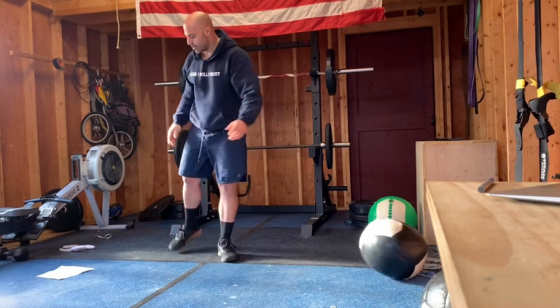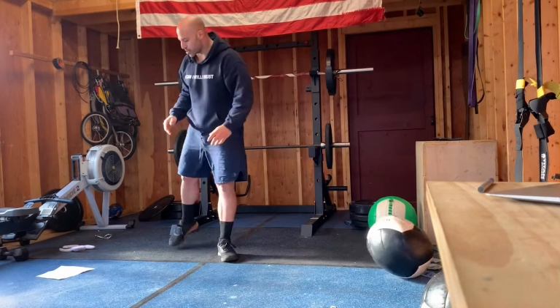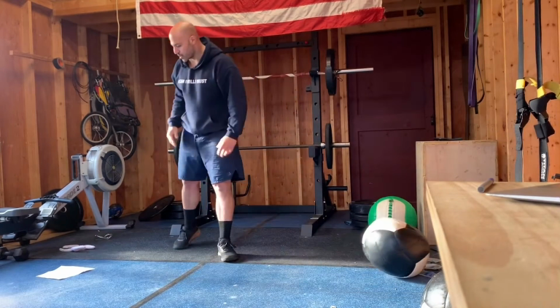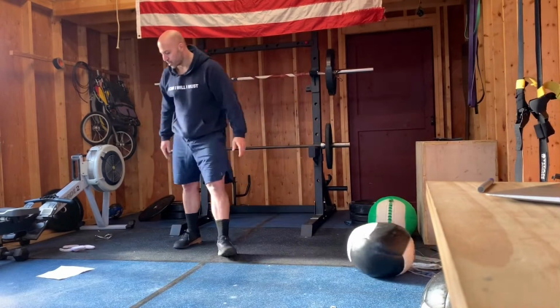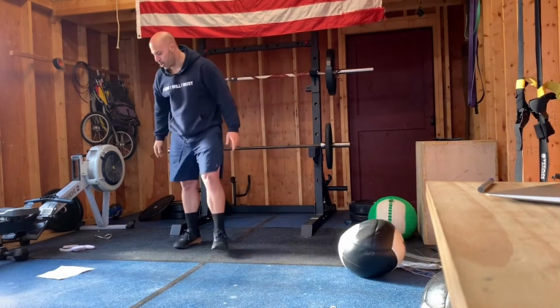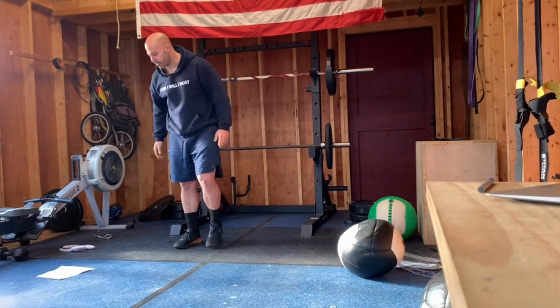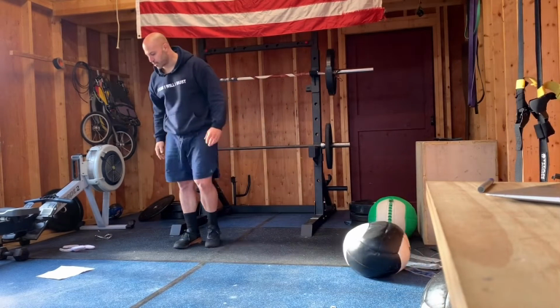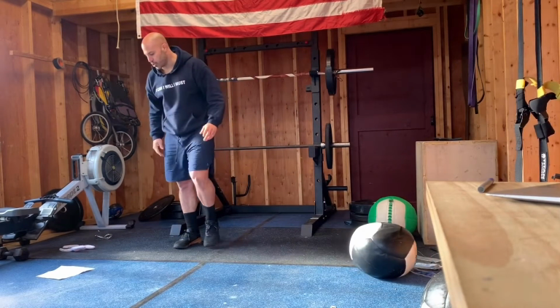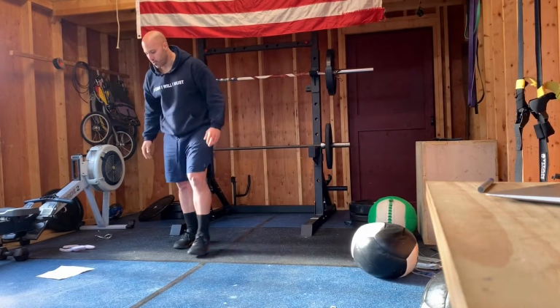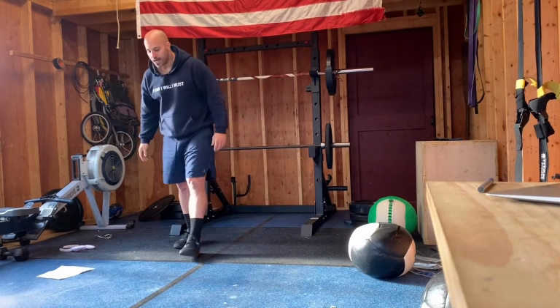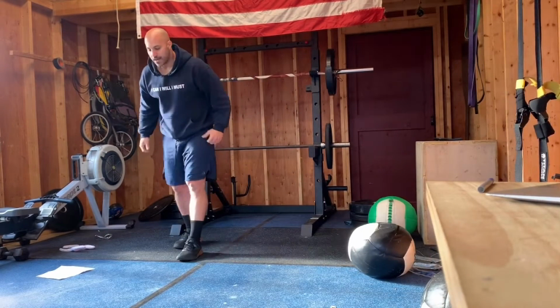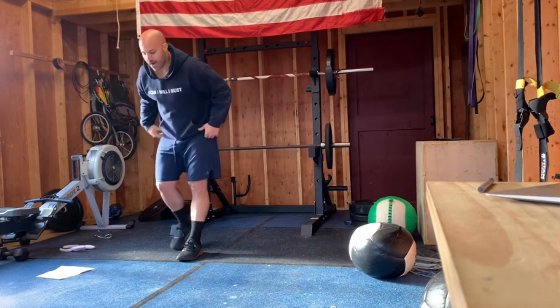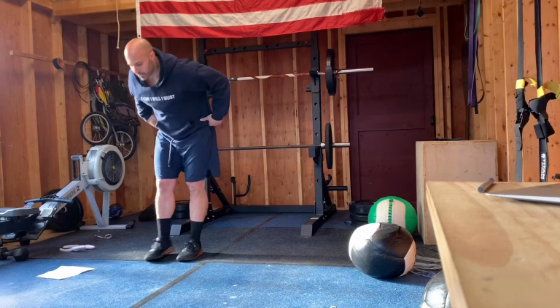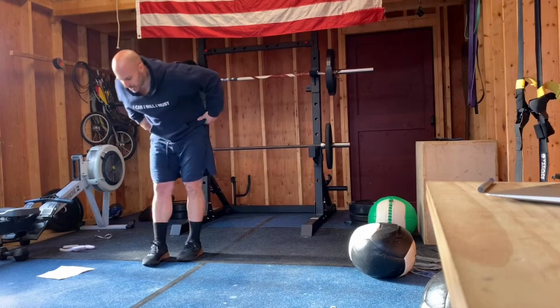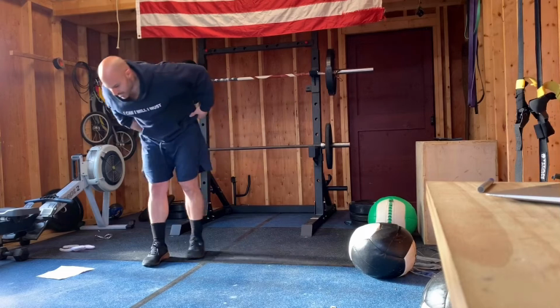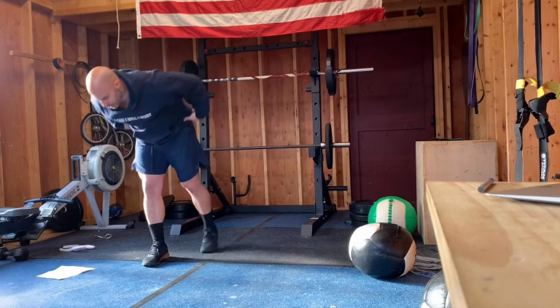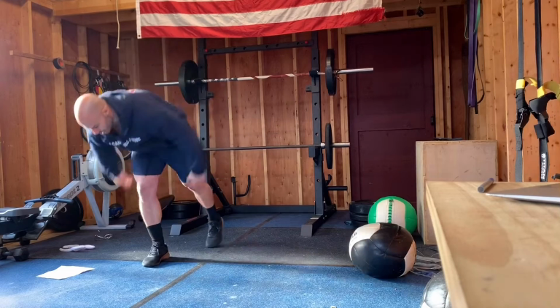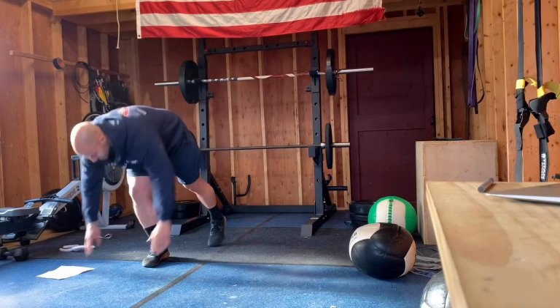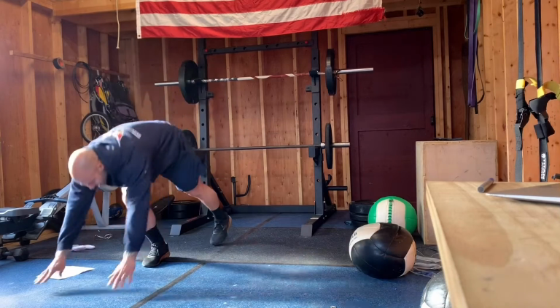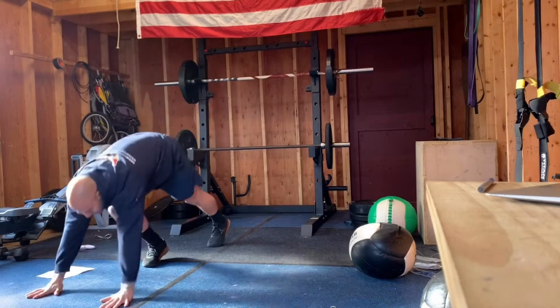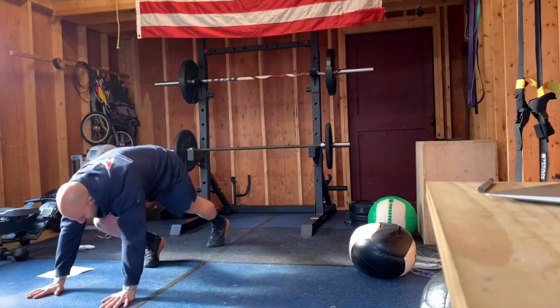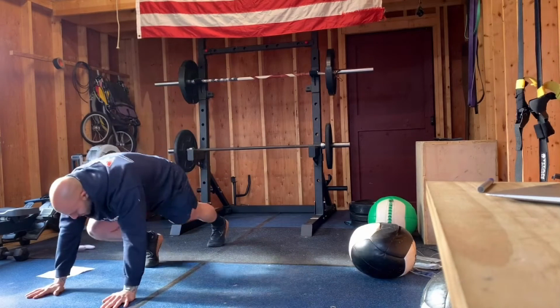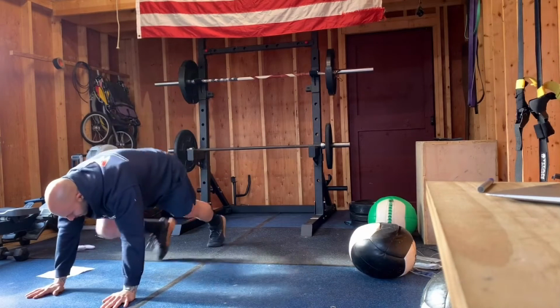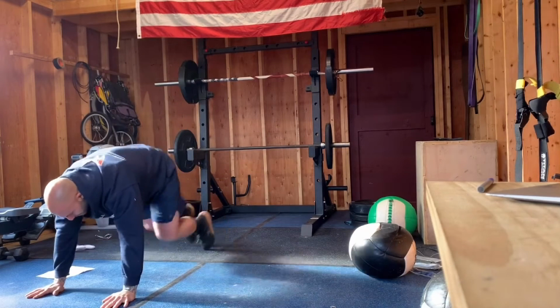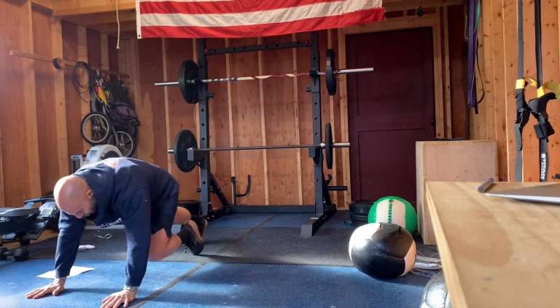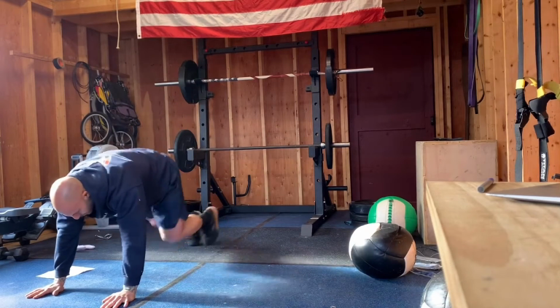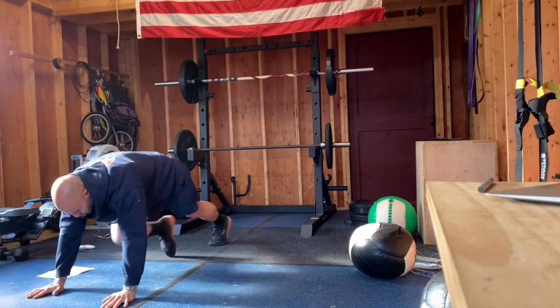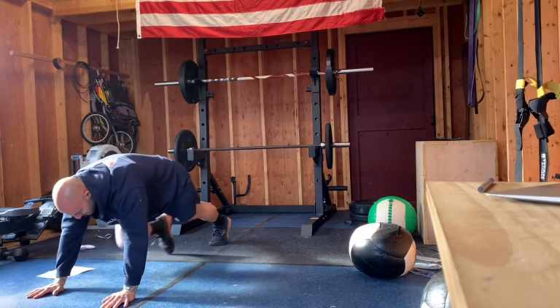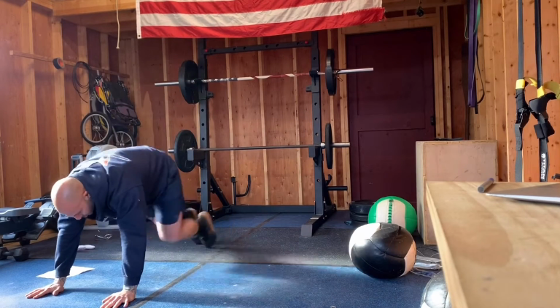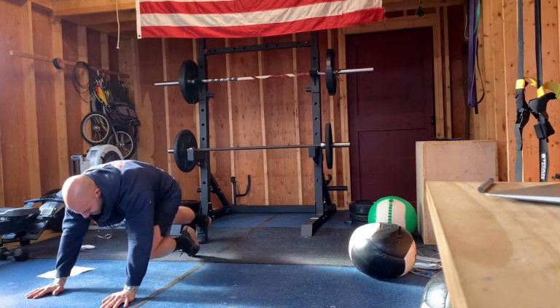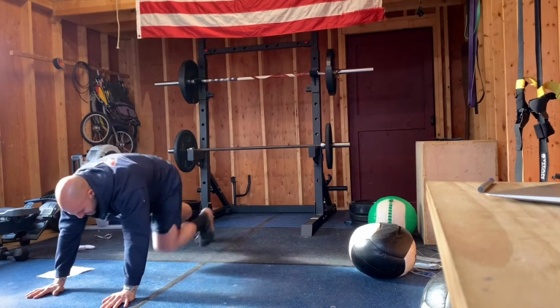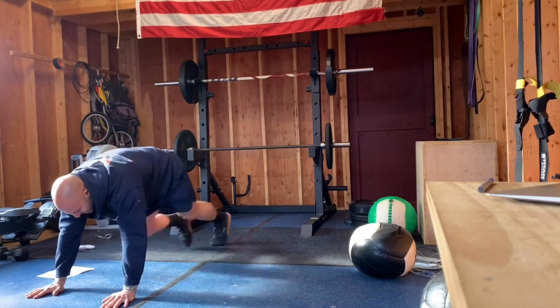Then we're switching over to mountain climbers. Drive those knees in.